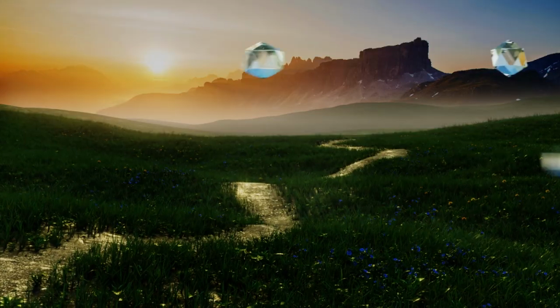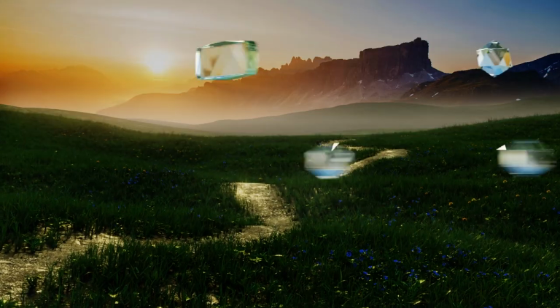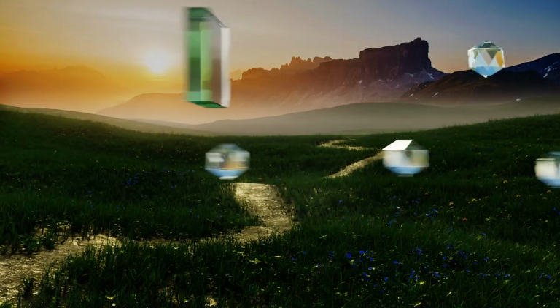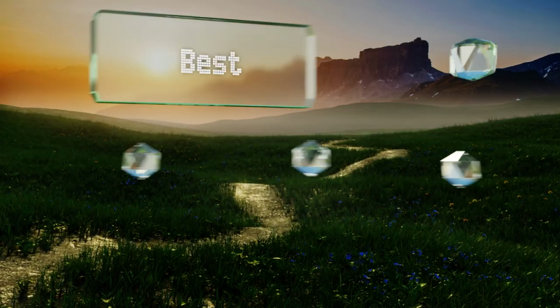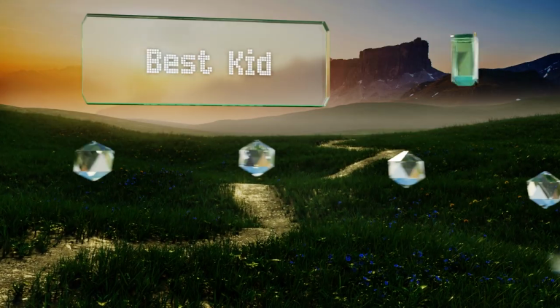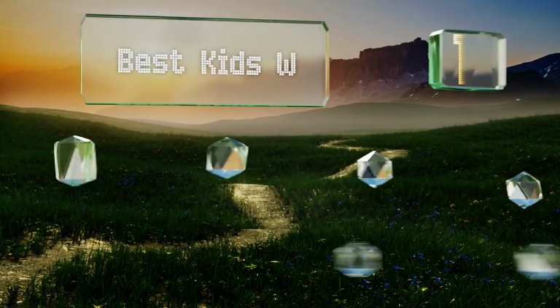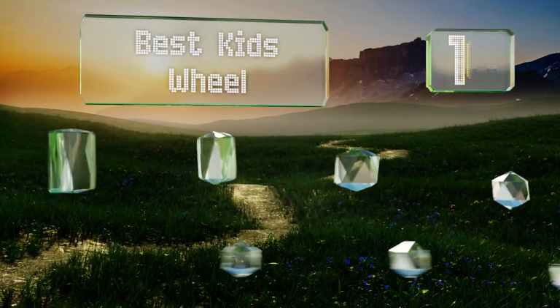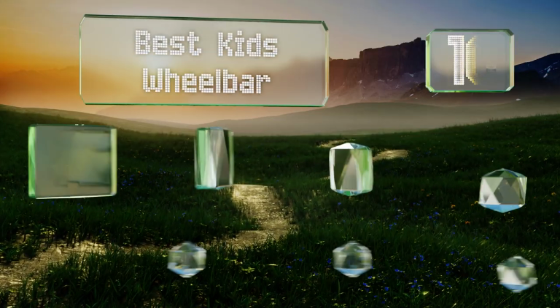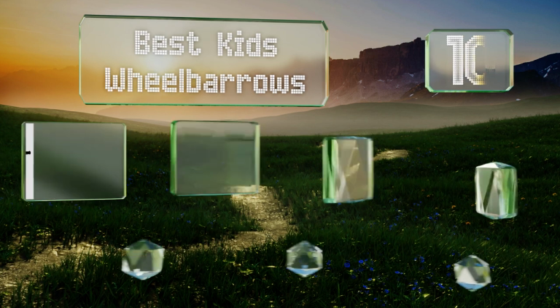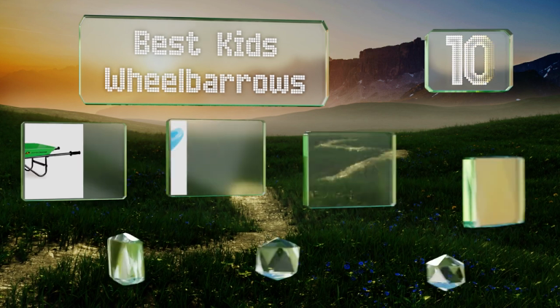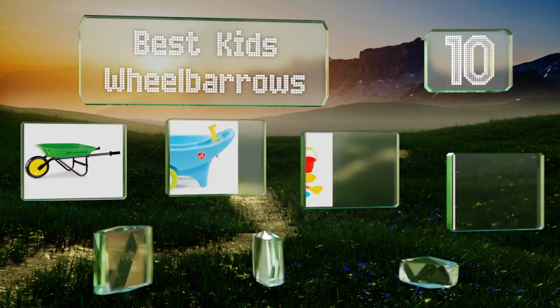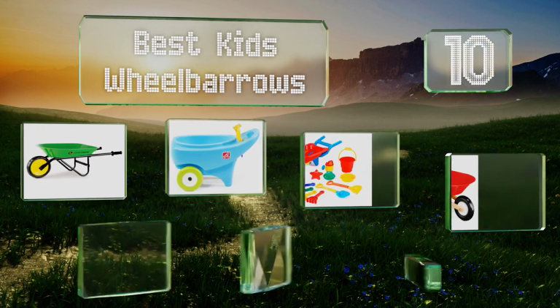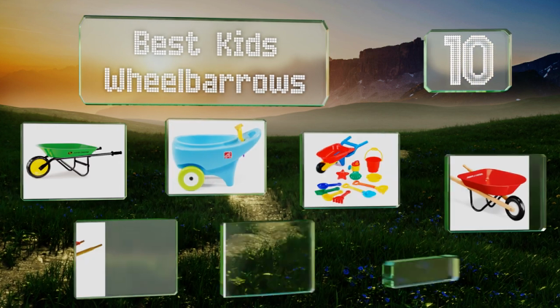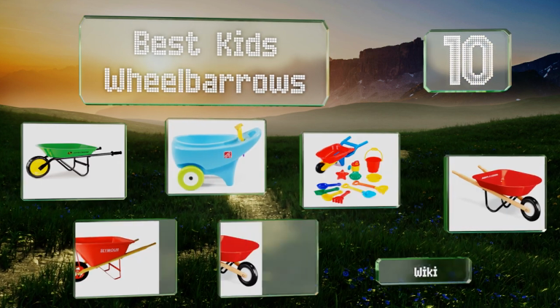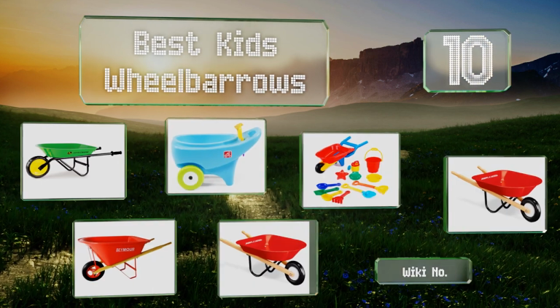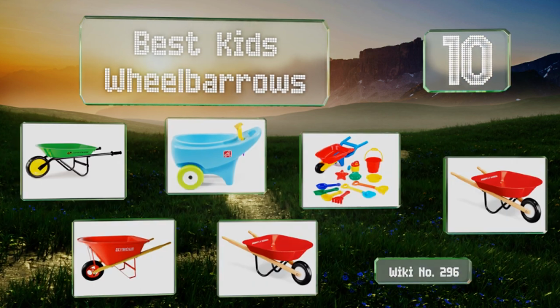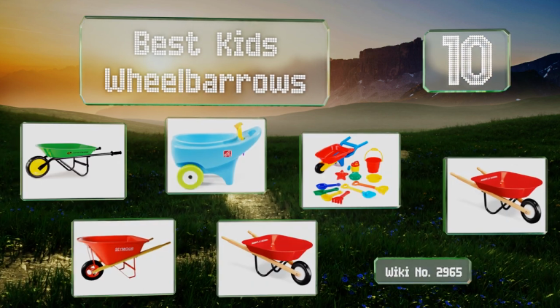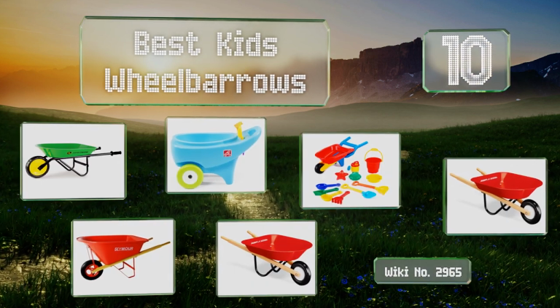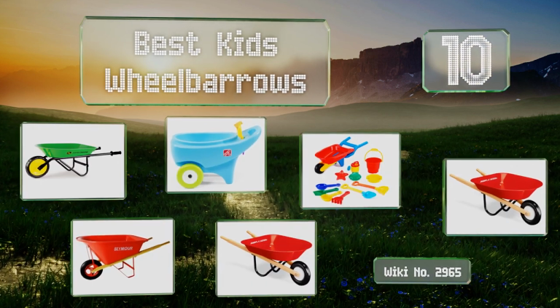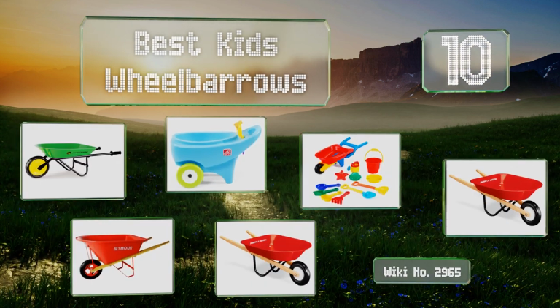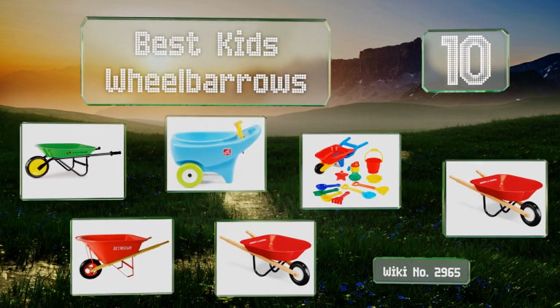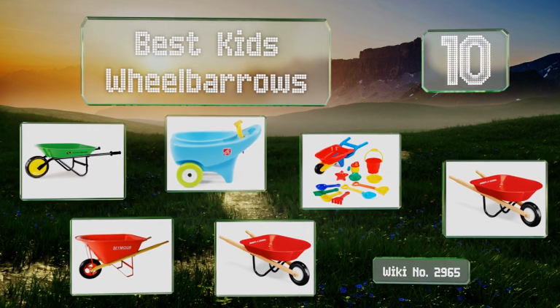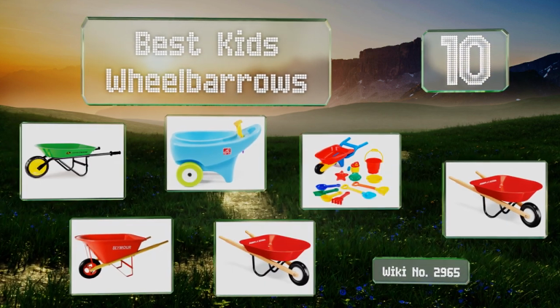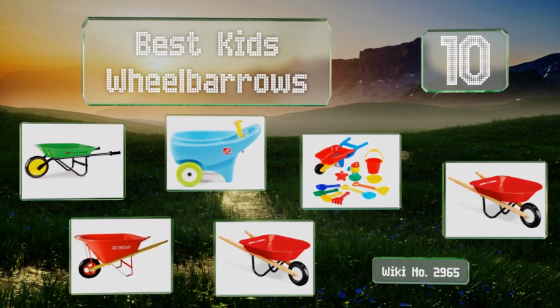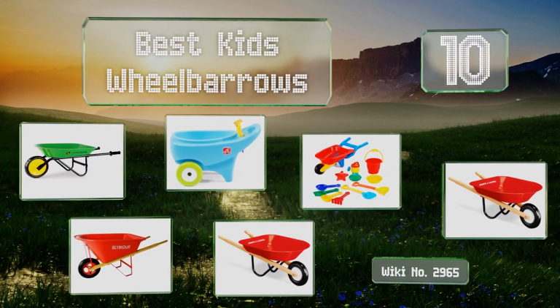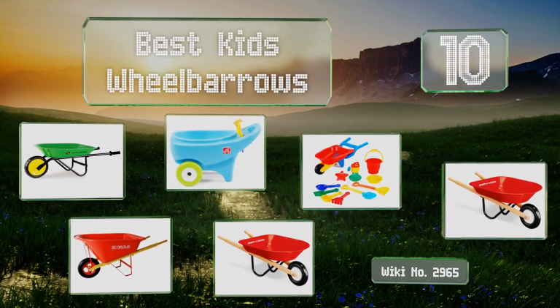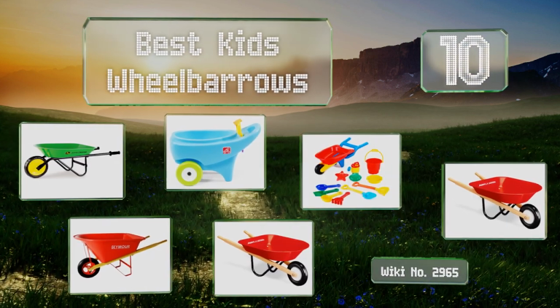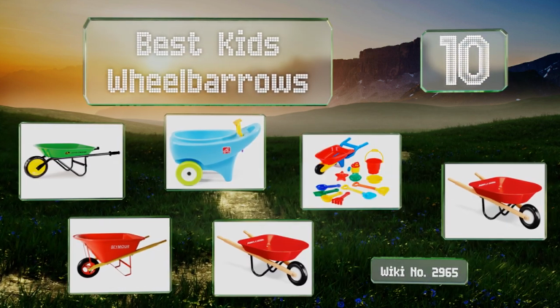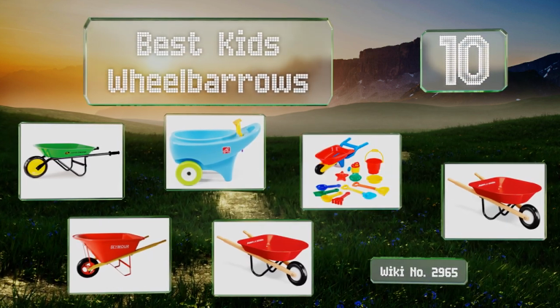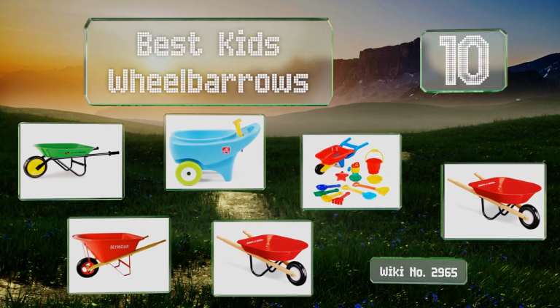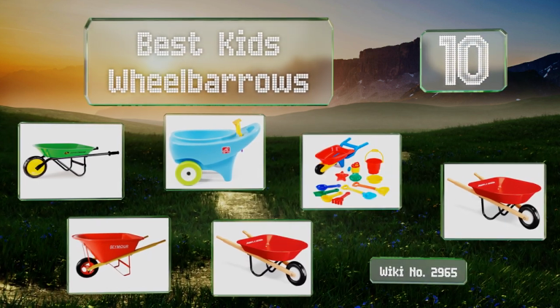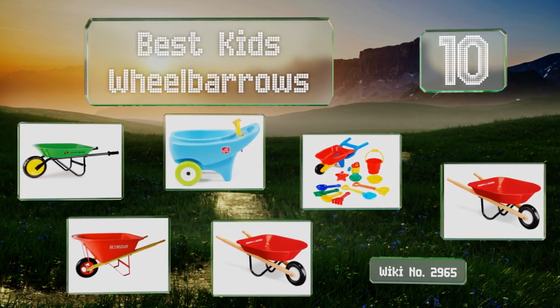EasyVid presents the 10 best kids wheelbarrows. Let's get started with the list.